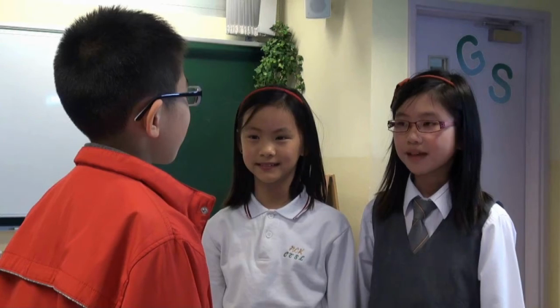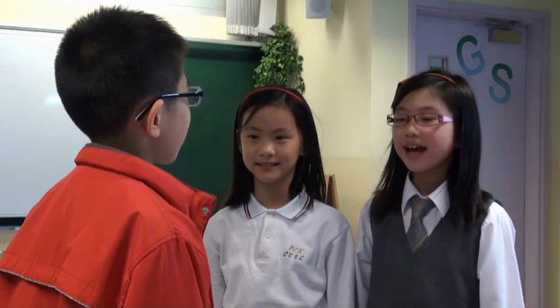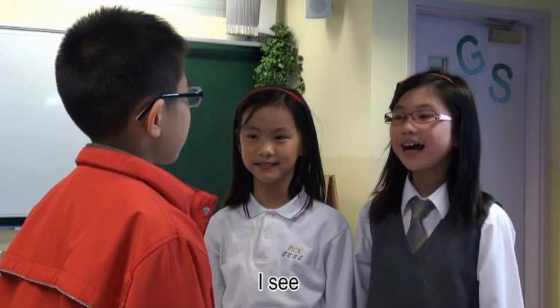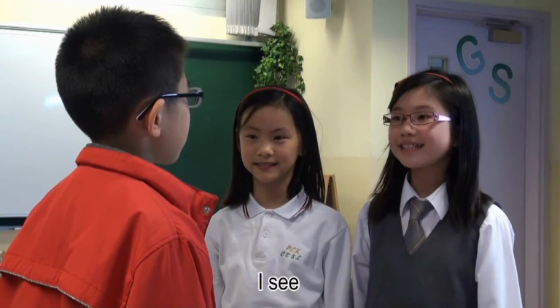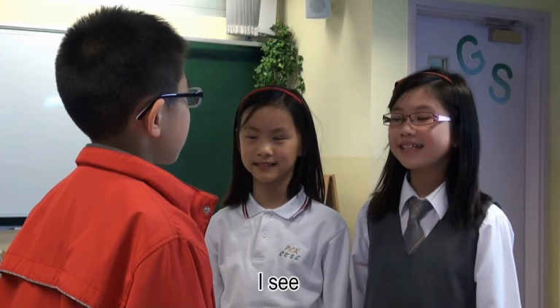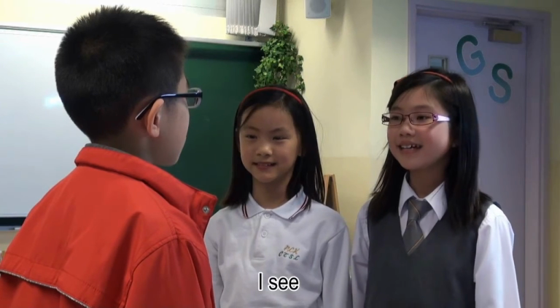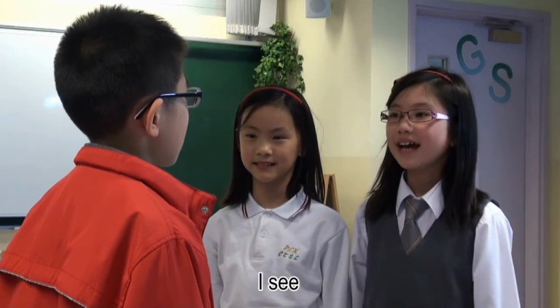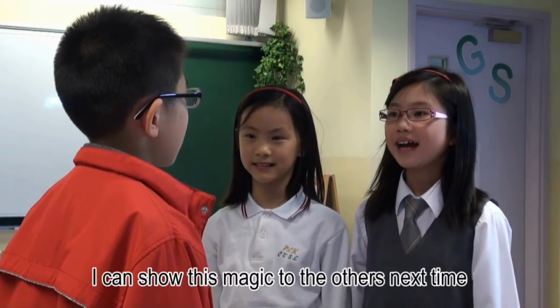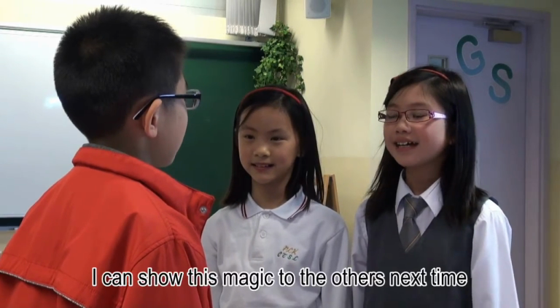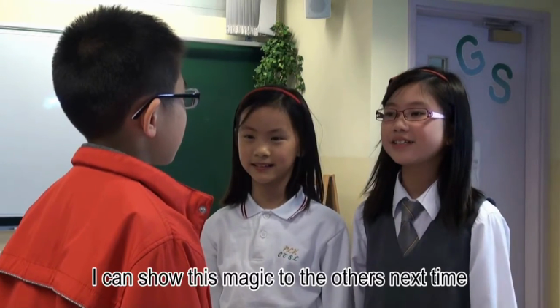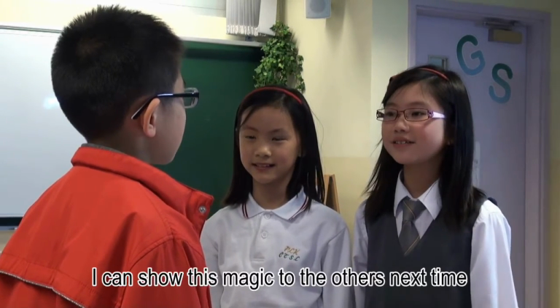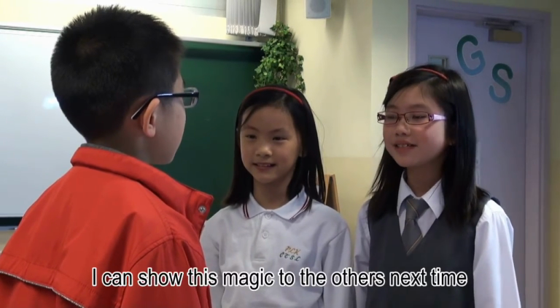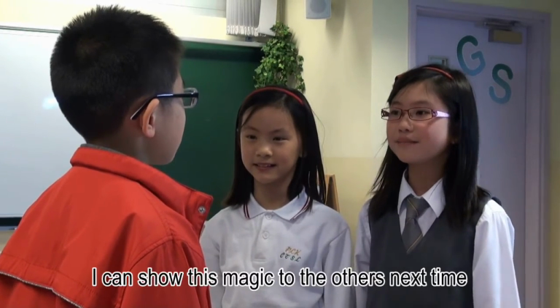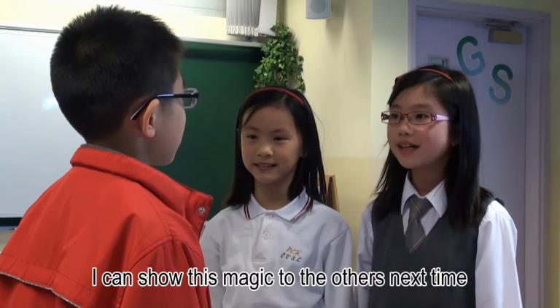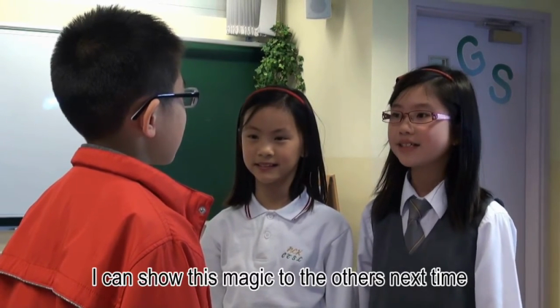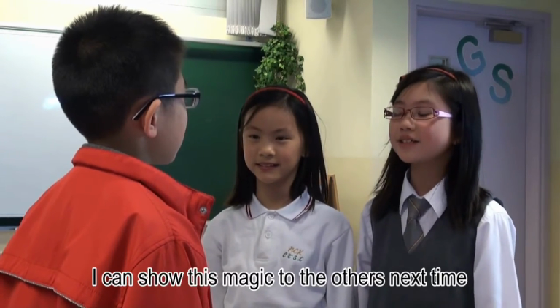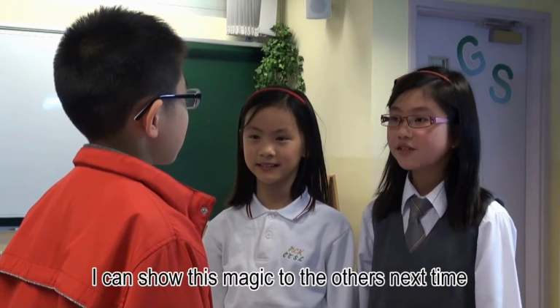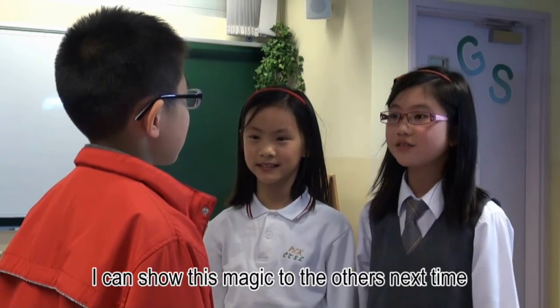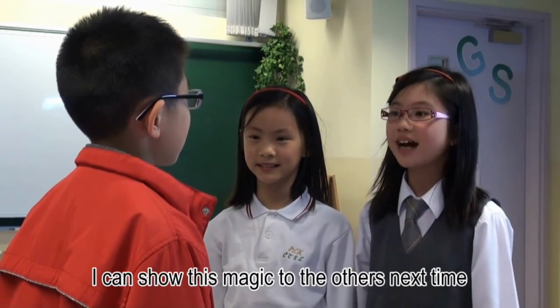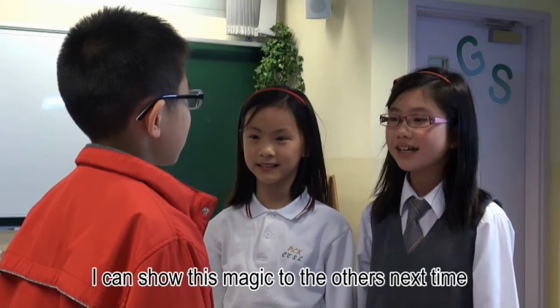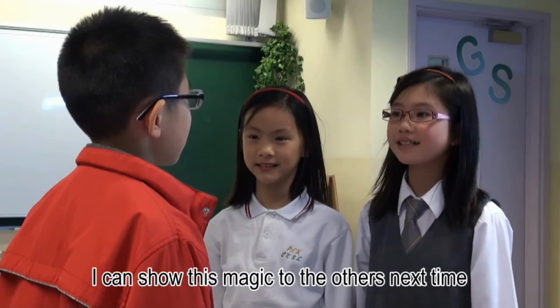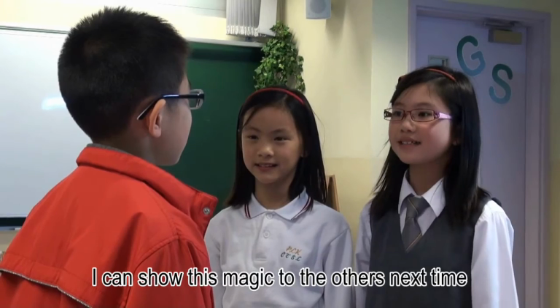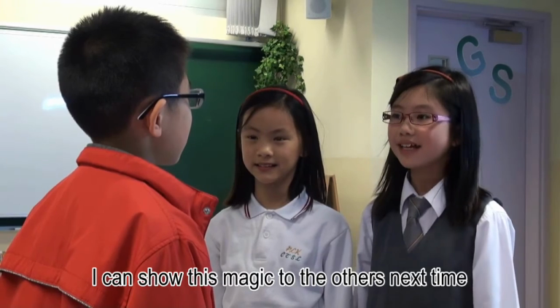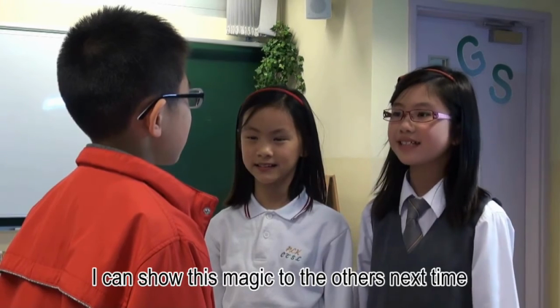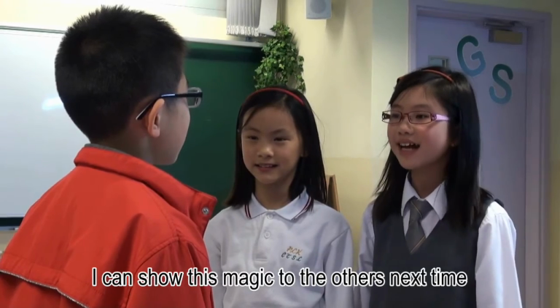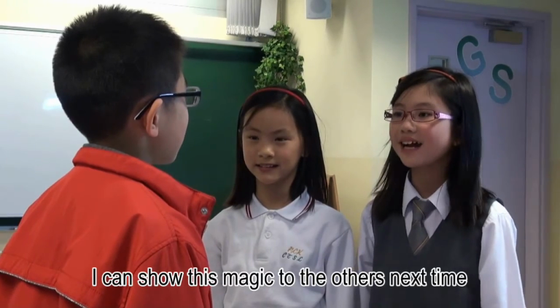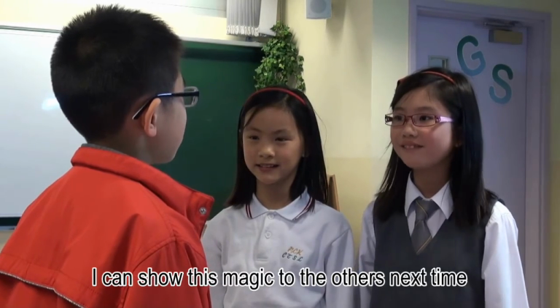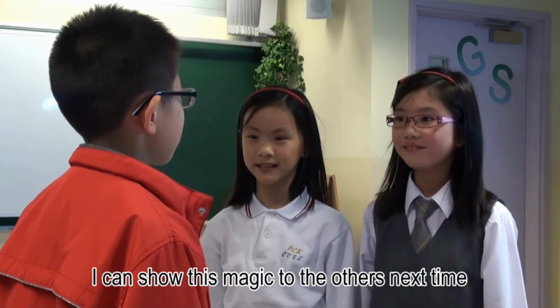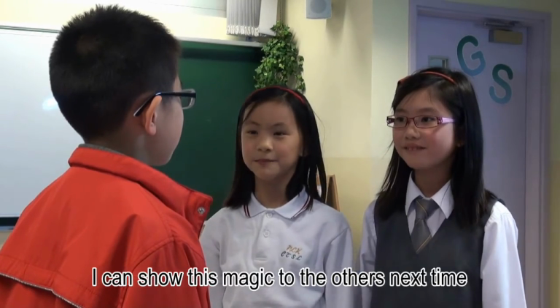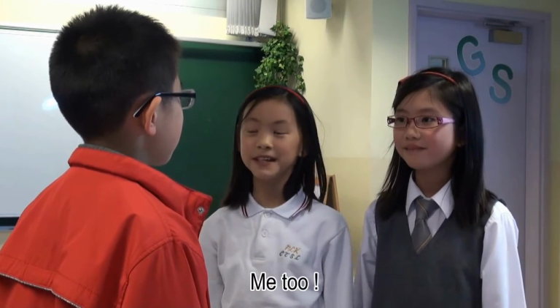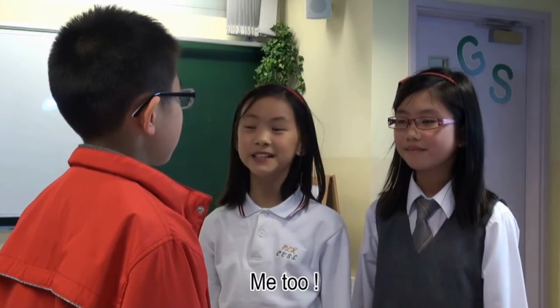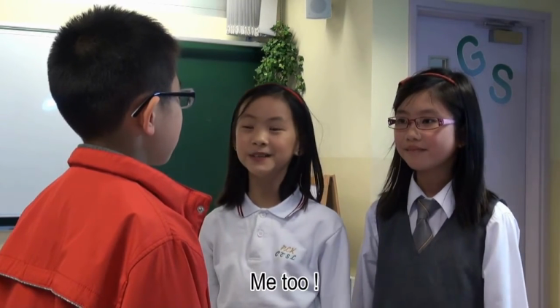I see. I can show this magic to the others next time. Me too.